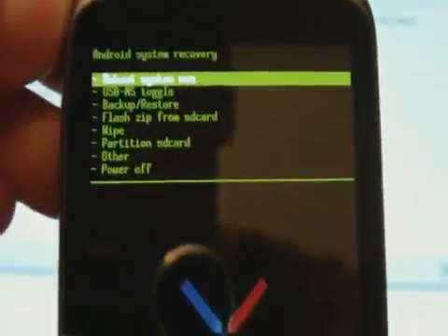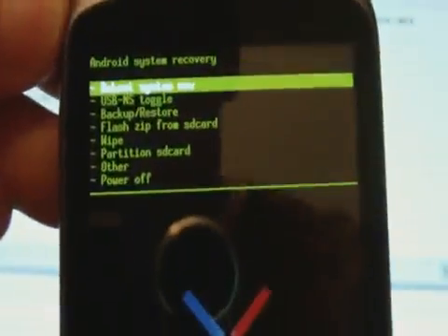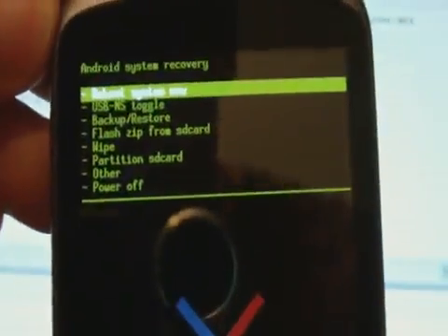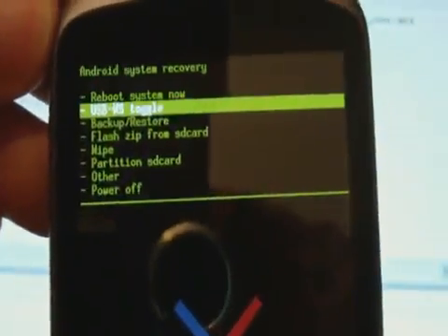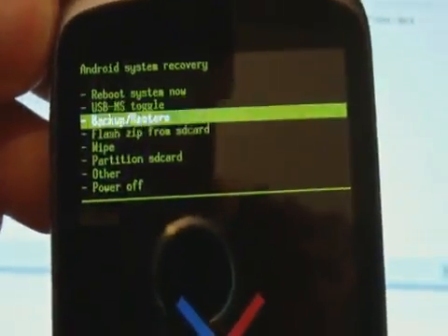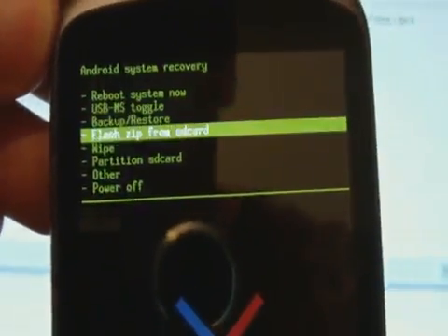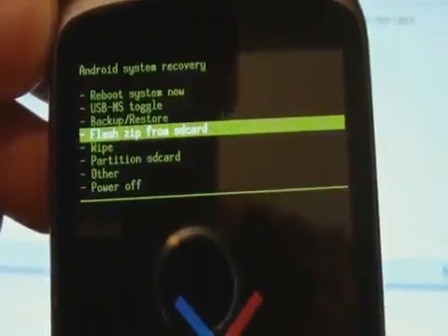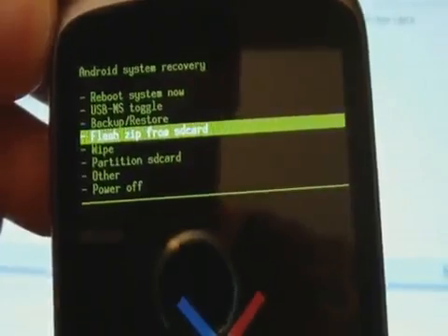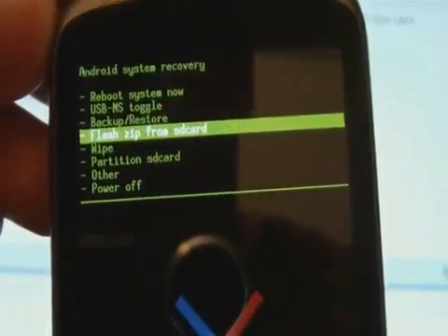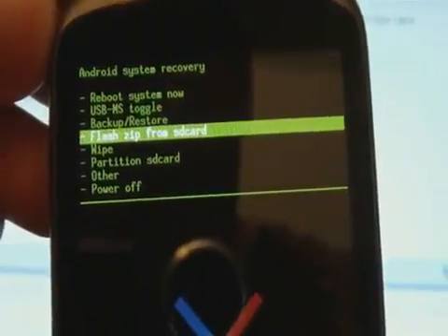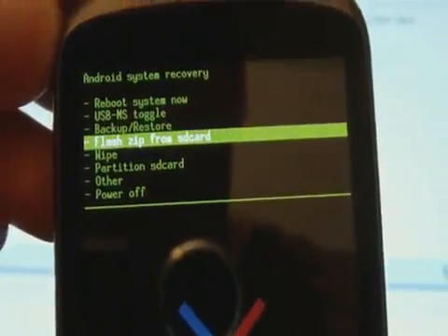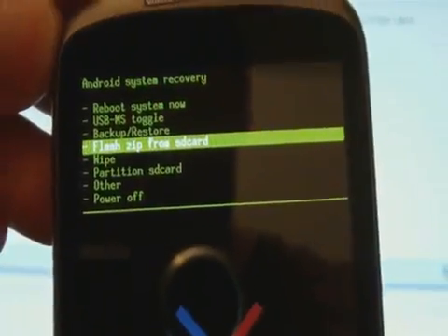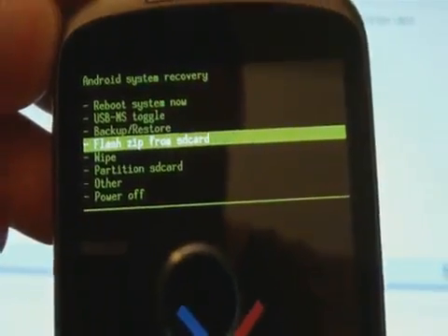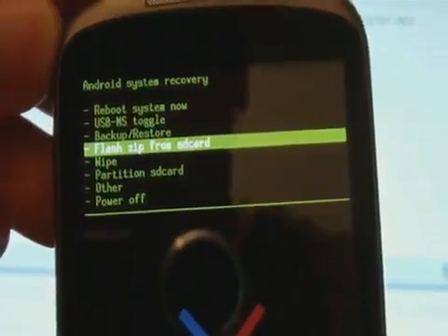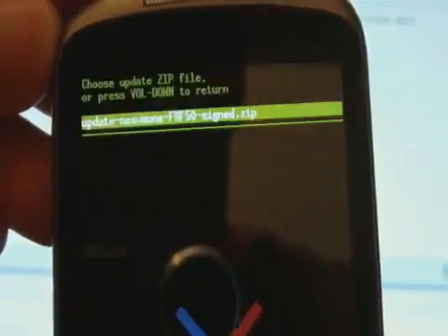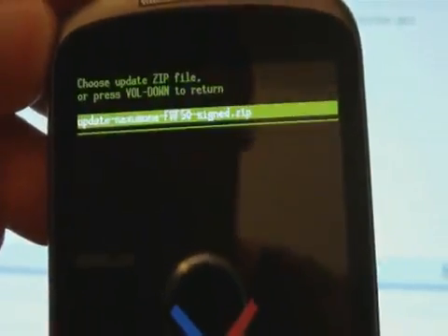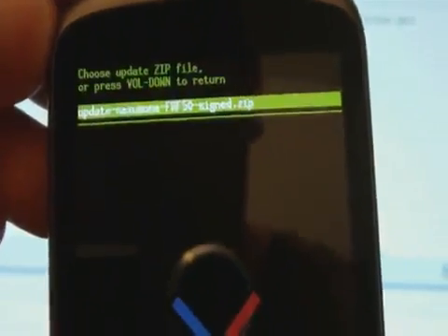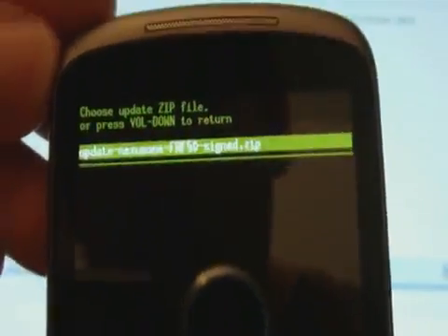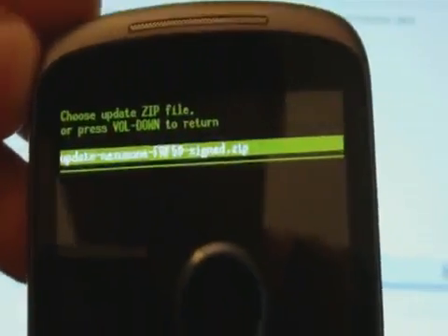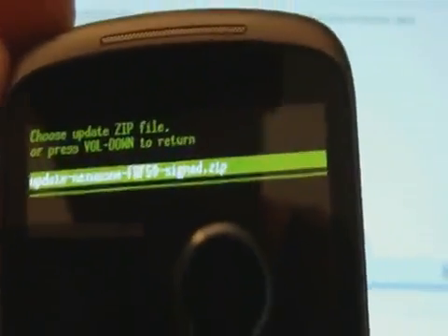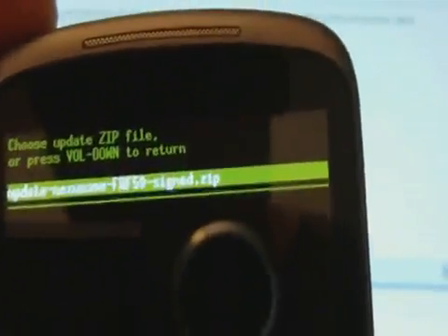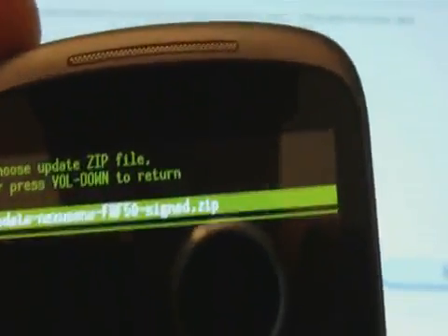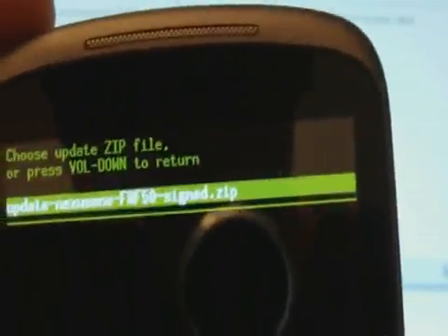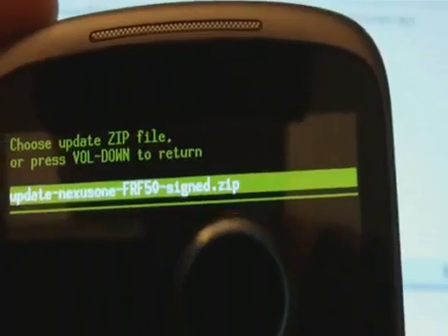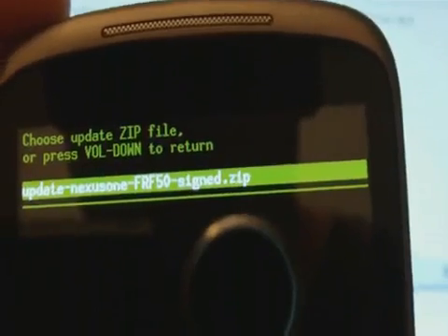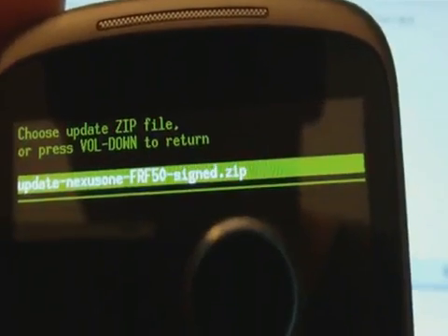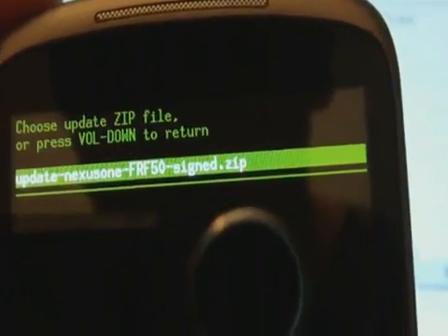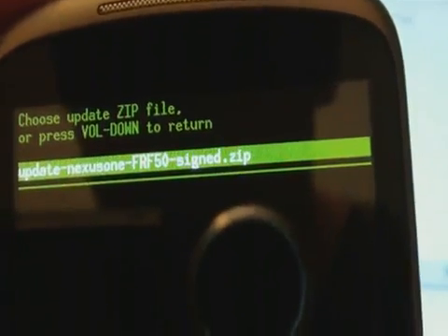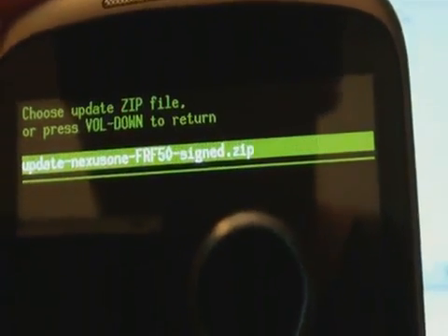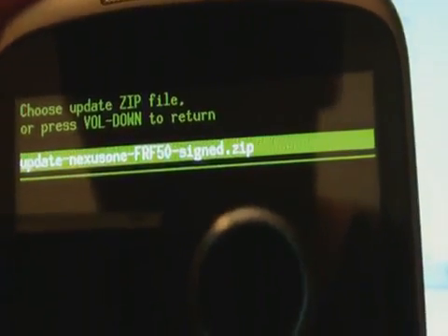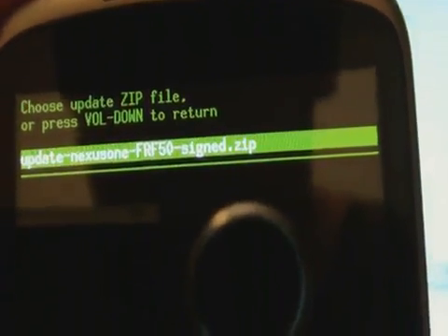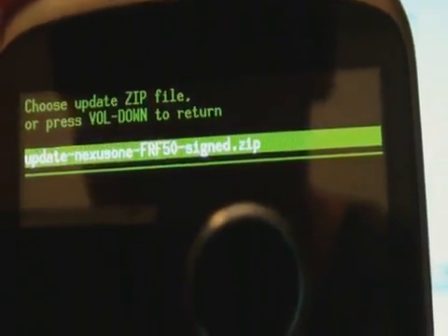So we're just going to go down and press in the trackball. And there you can see there's the file that we put on the SD card.